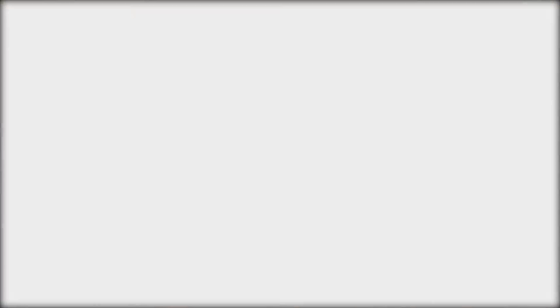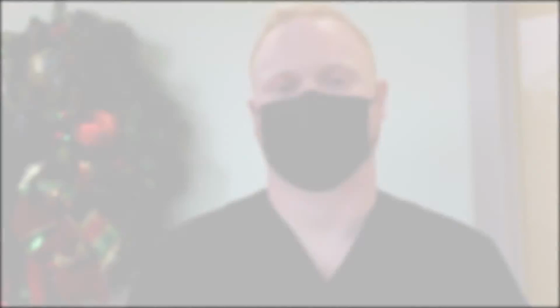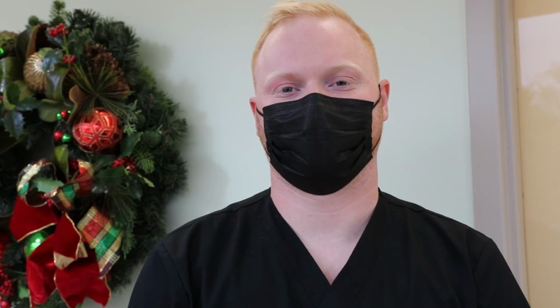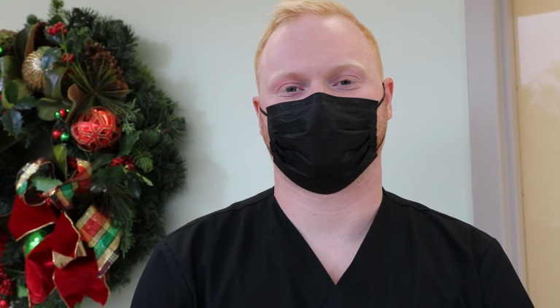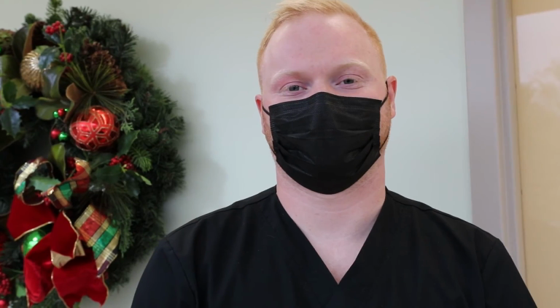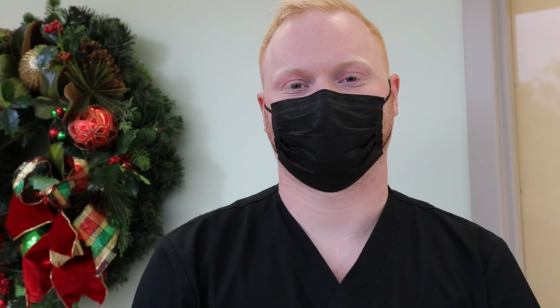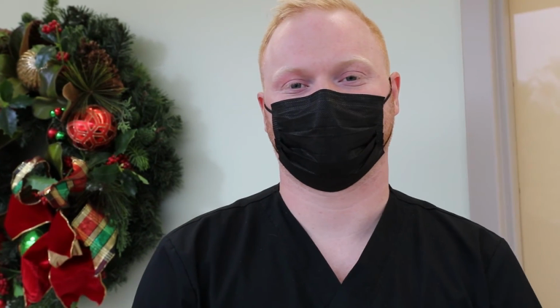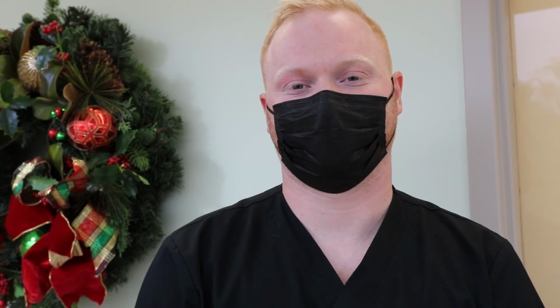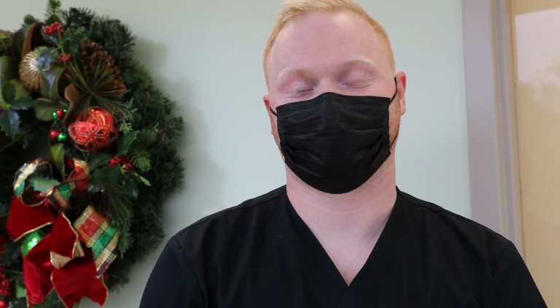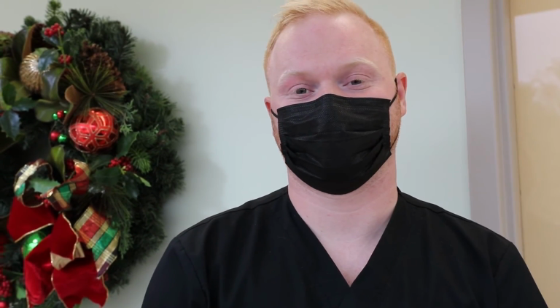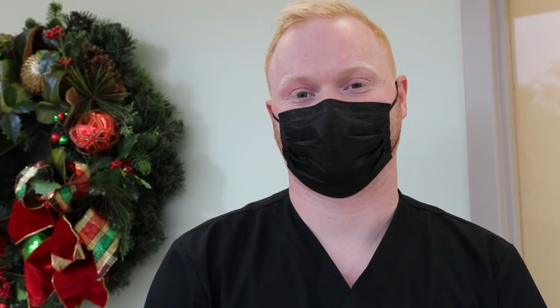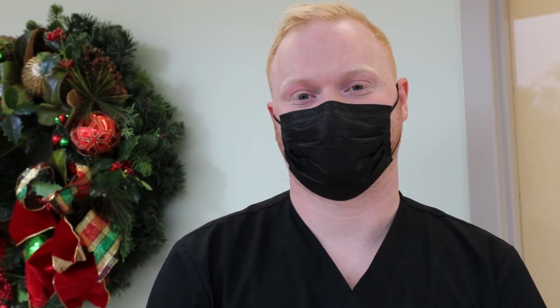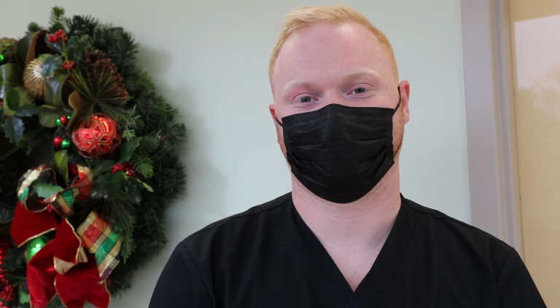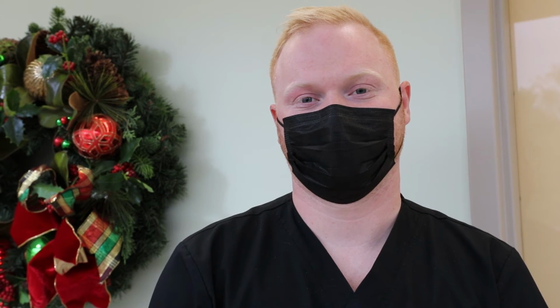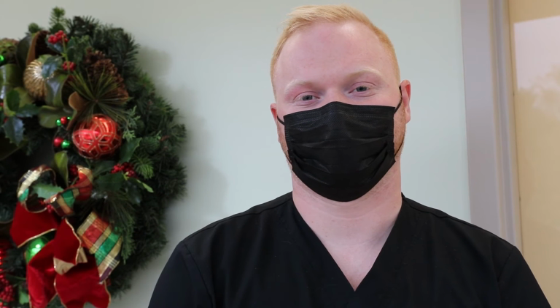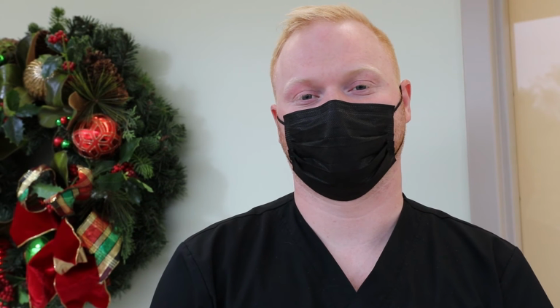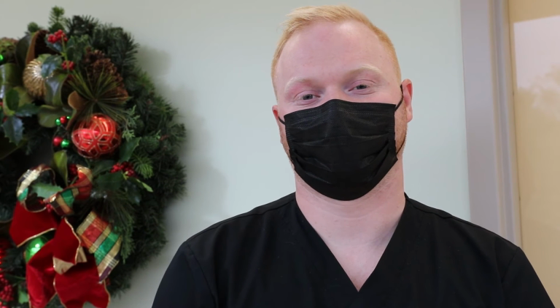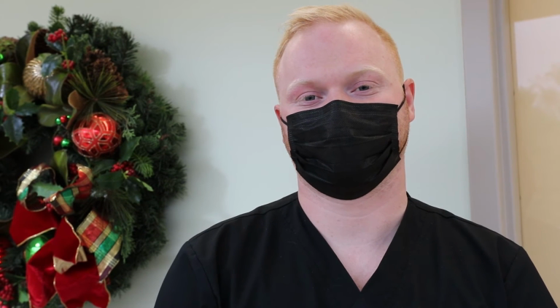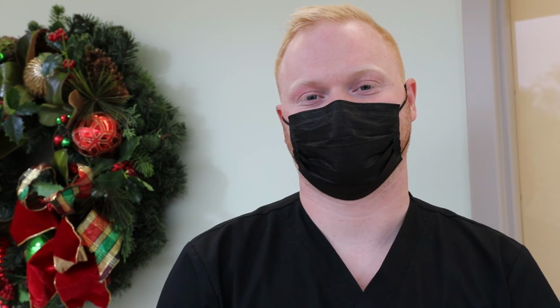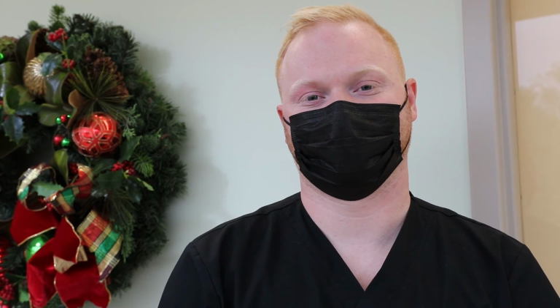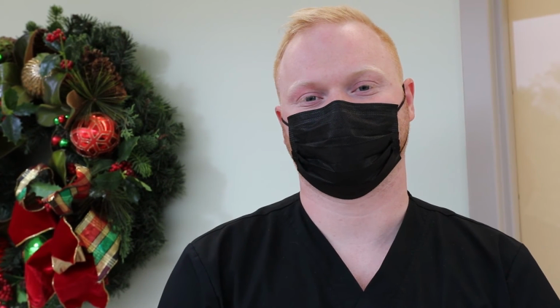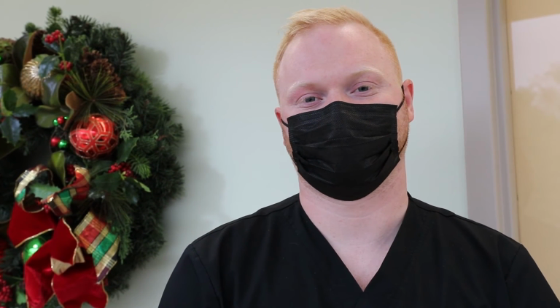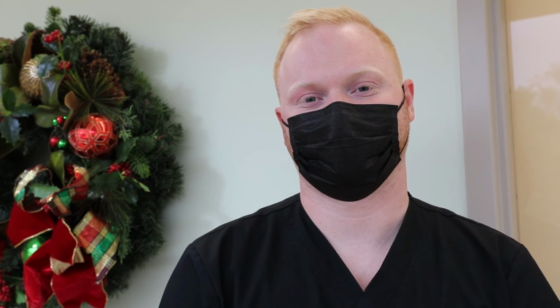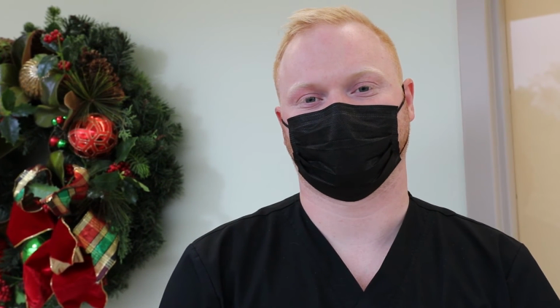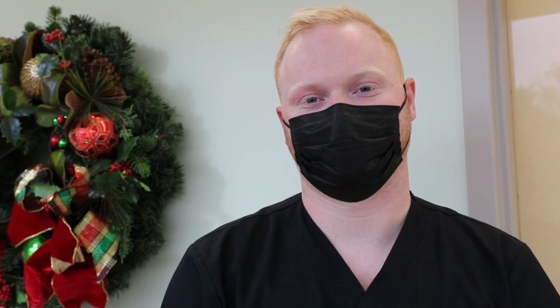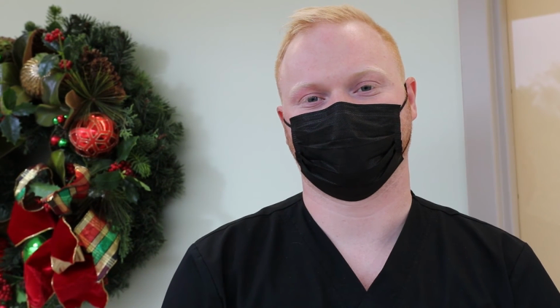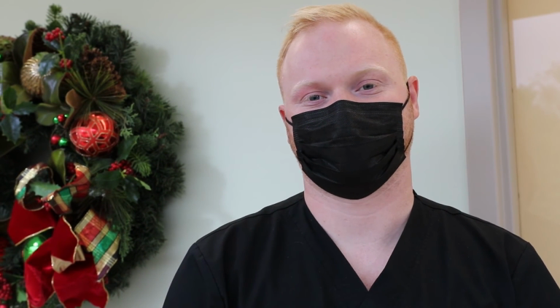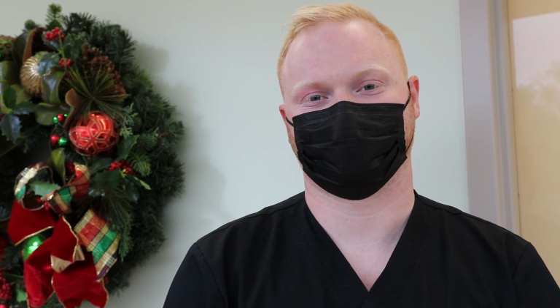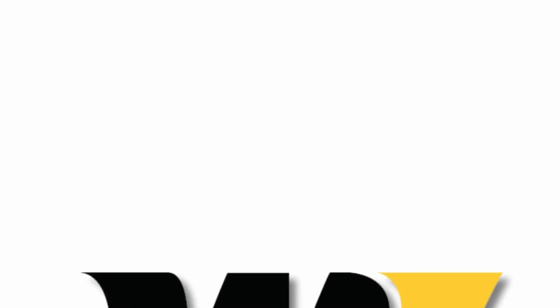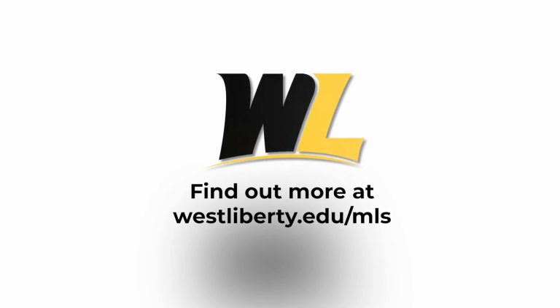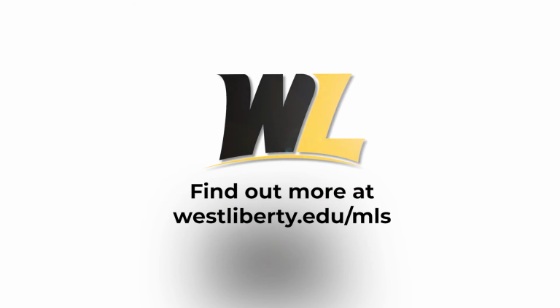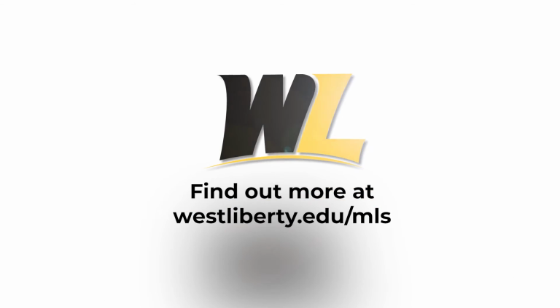Thank you for checking out the medical laboratory science program. For more information go to westliberty.edu/mls.